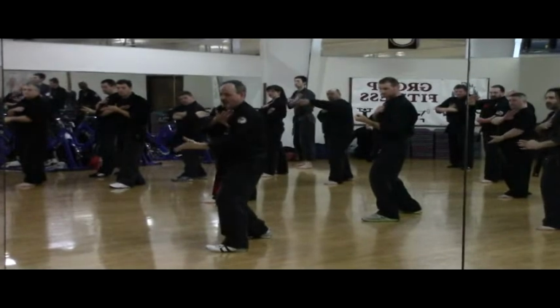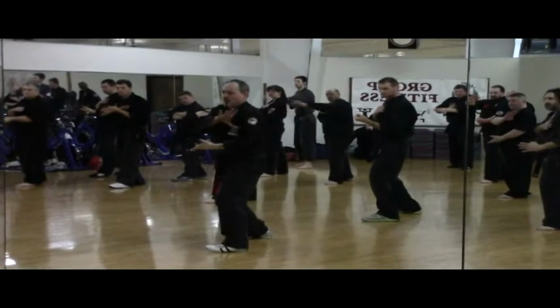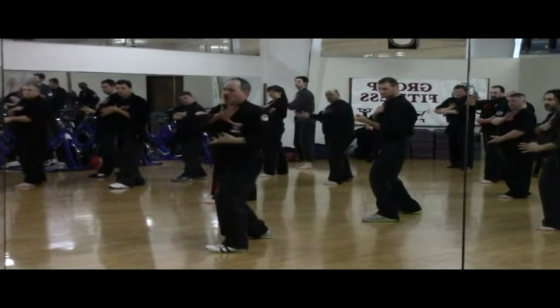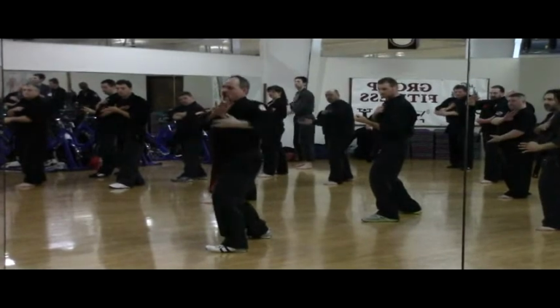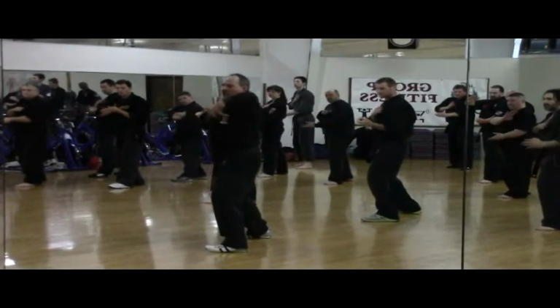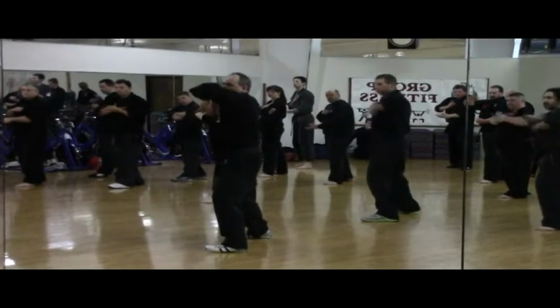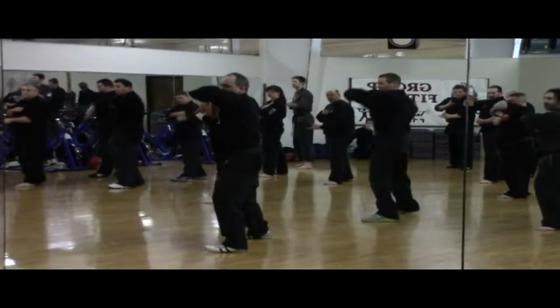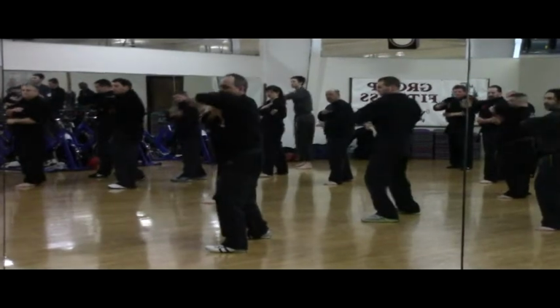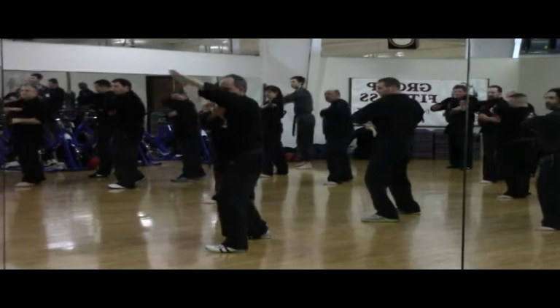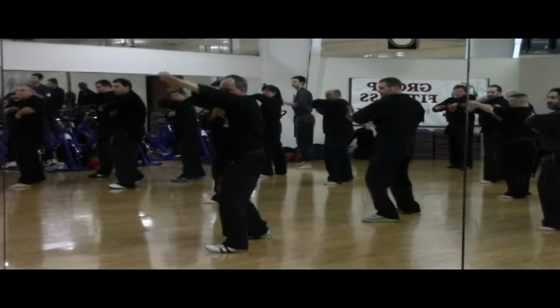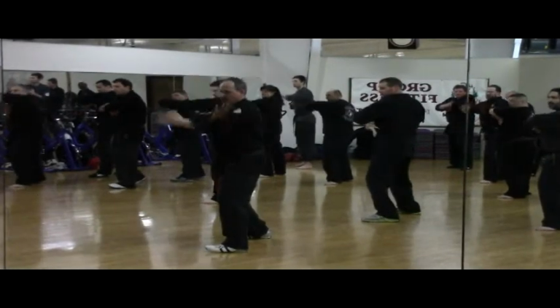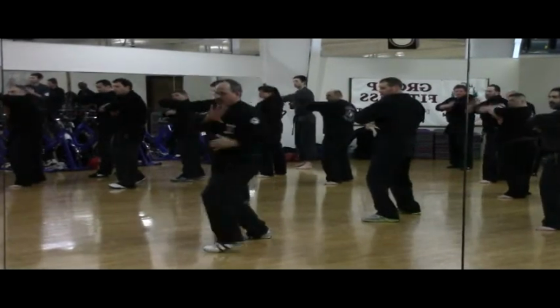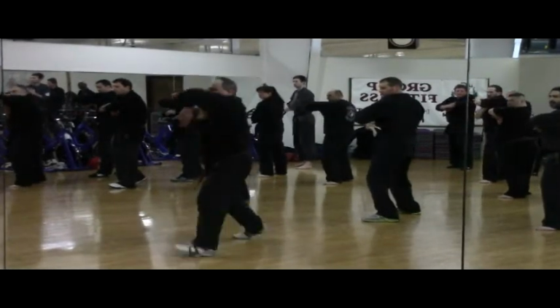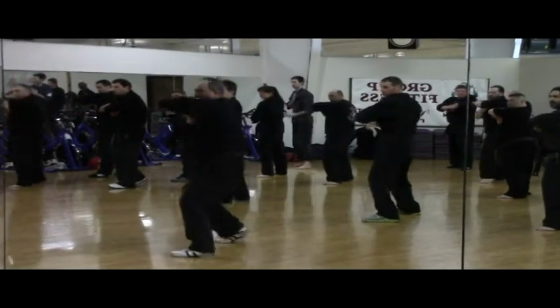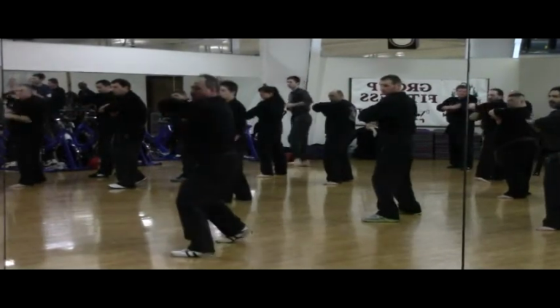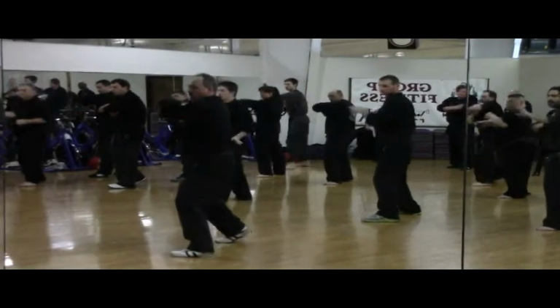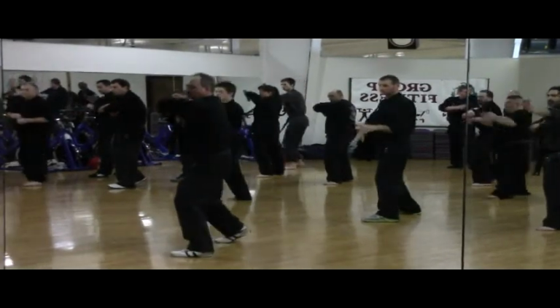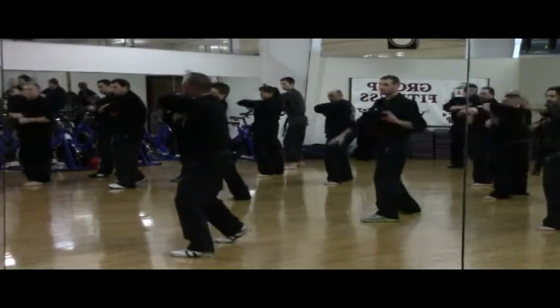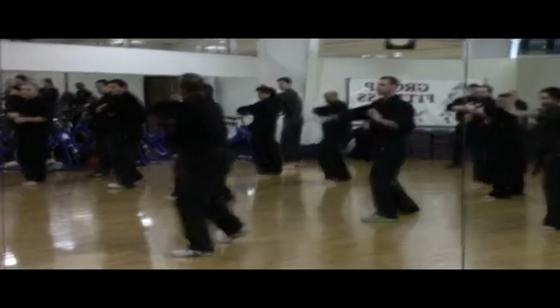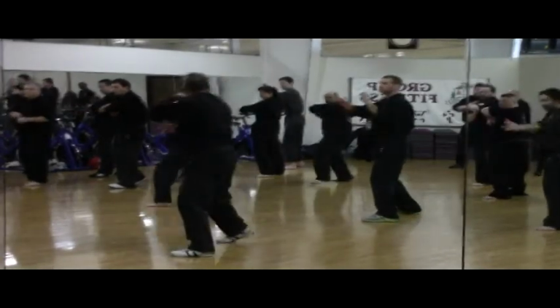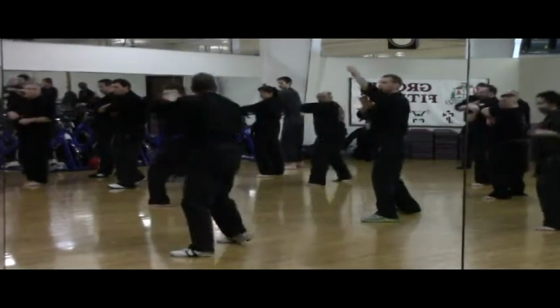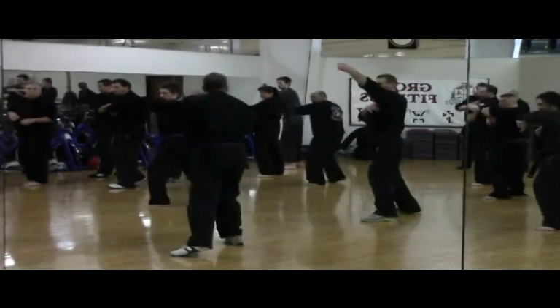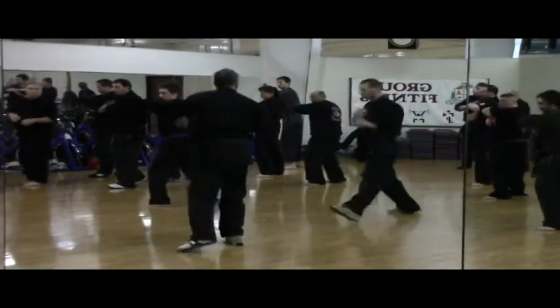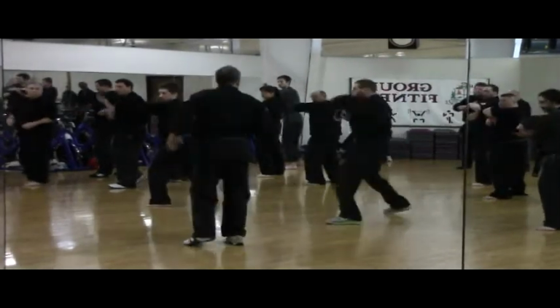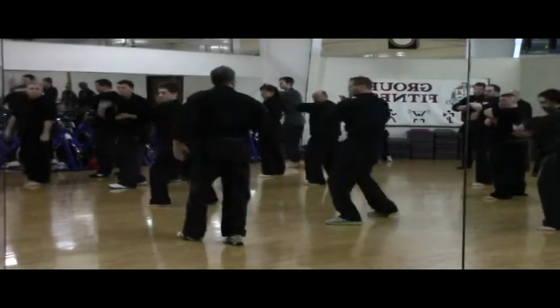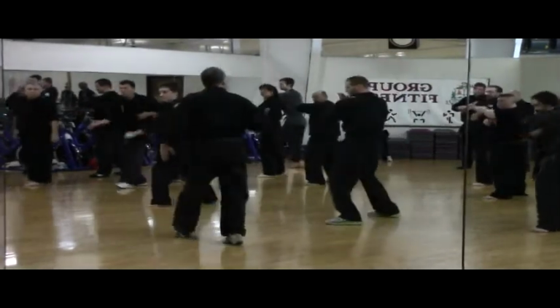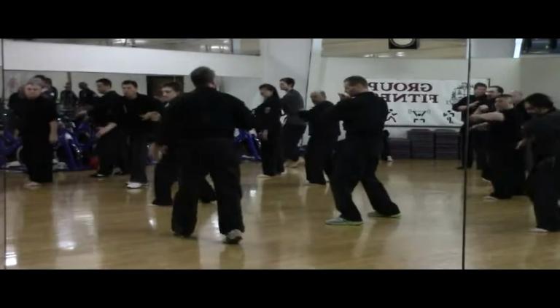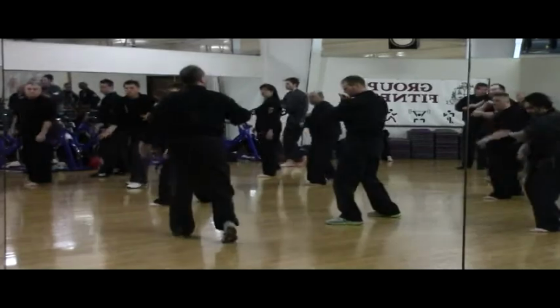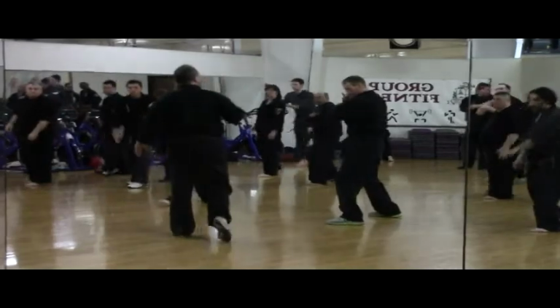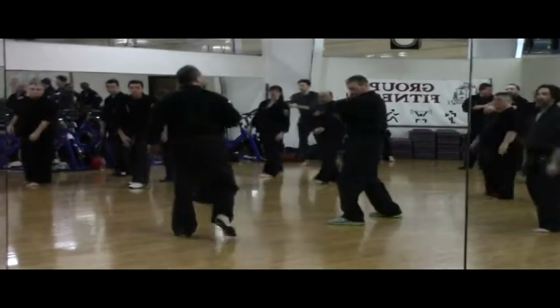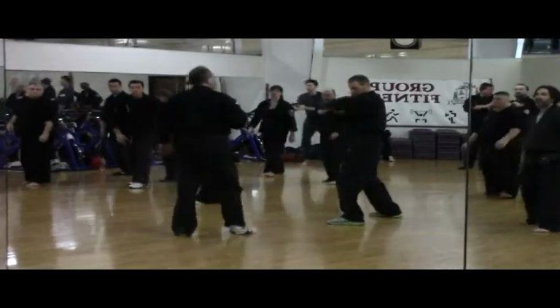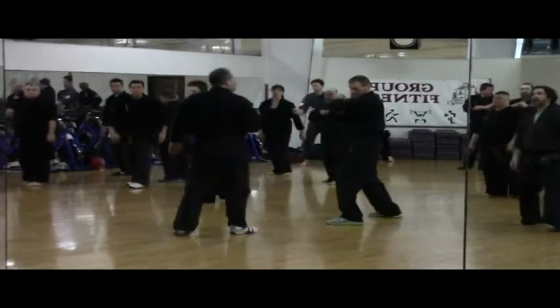It circles and continues into this. He lifts the strike — elbow, elbow, however you want to do it — and then cover out.